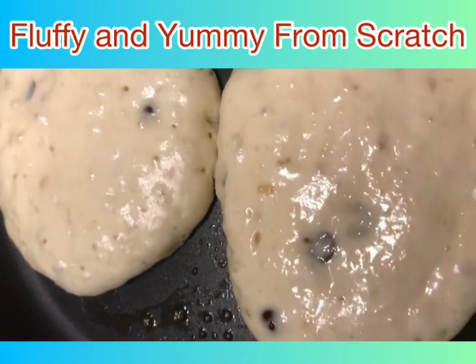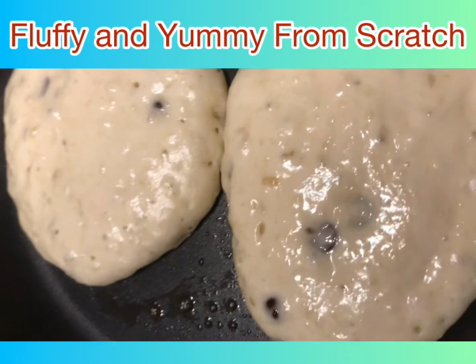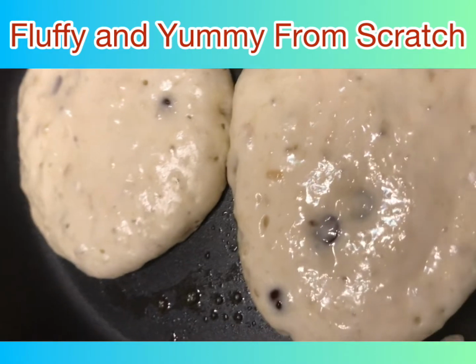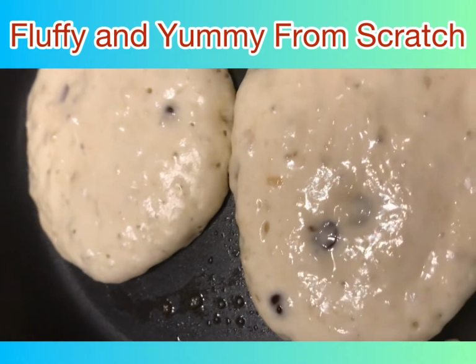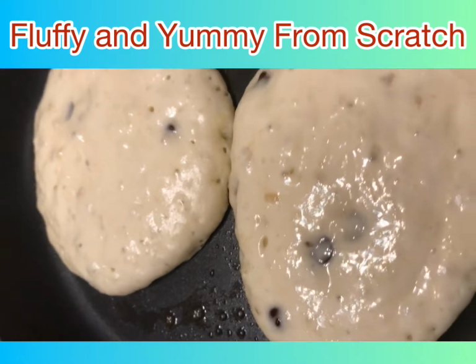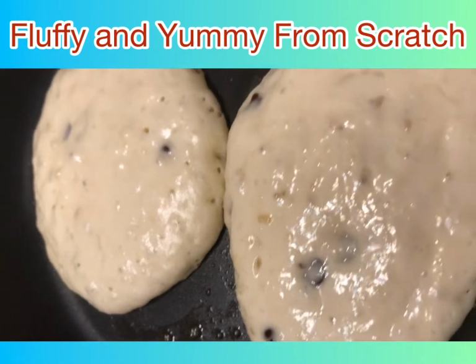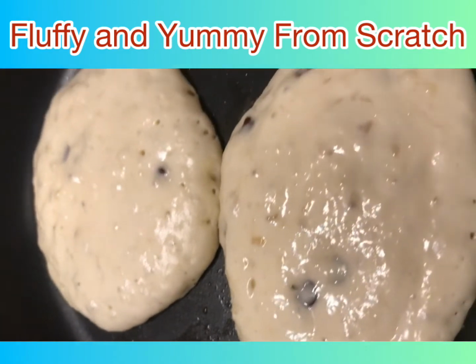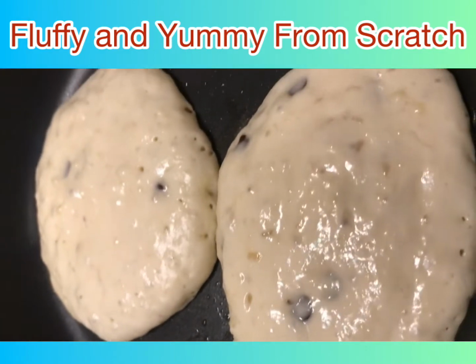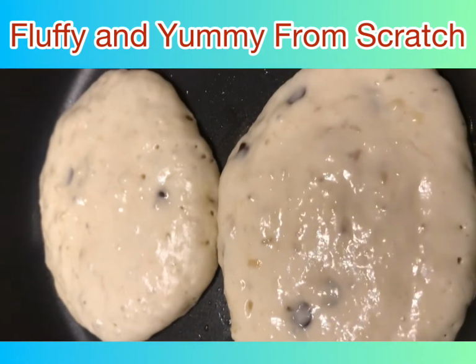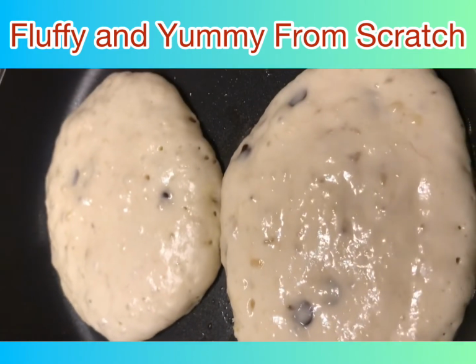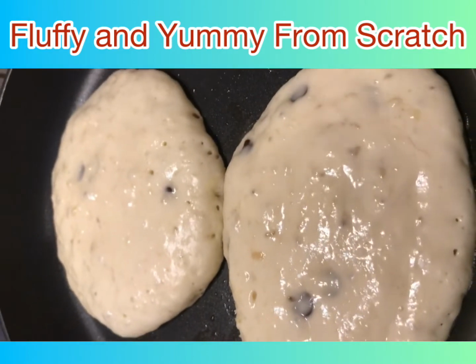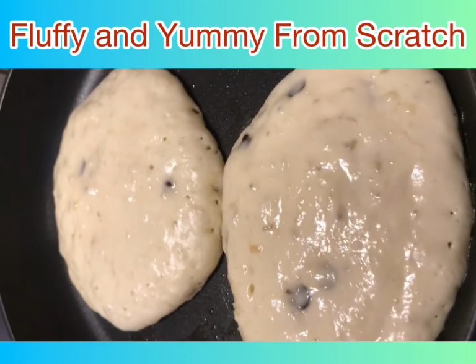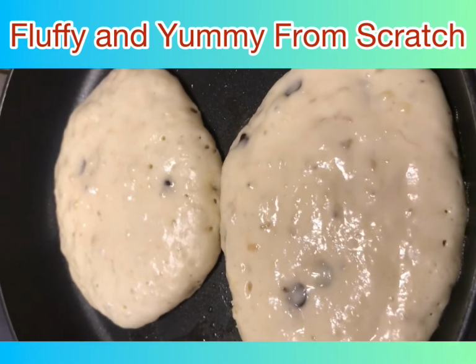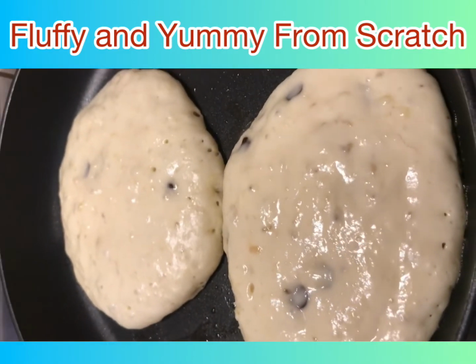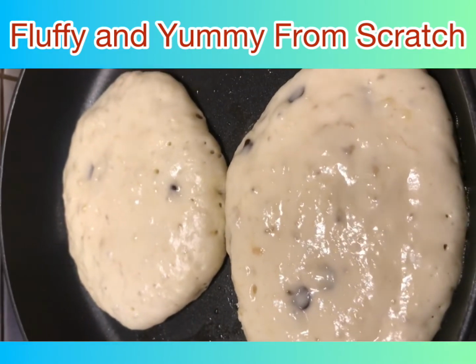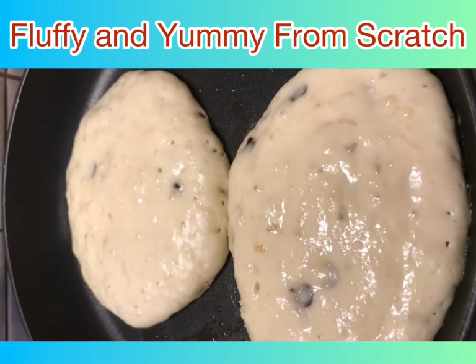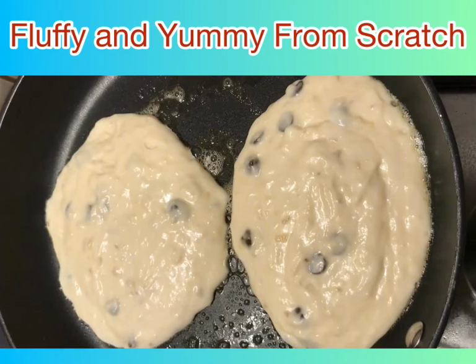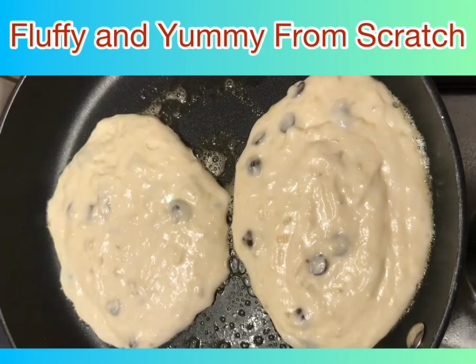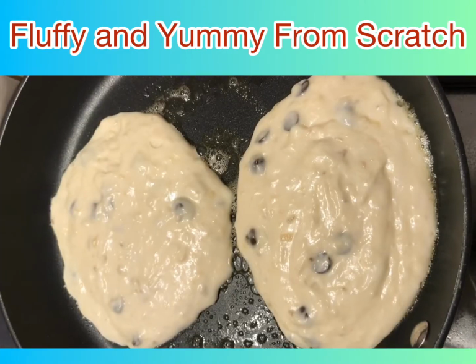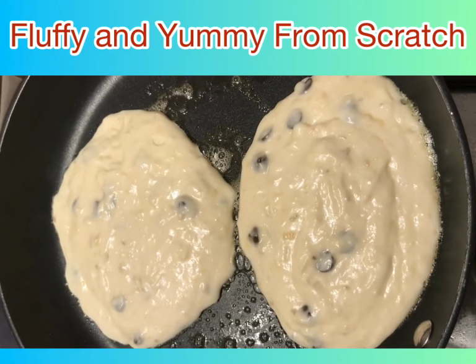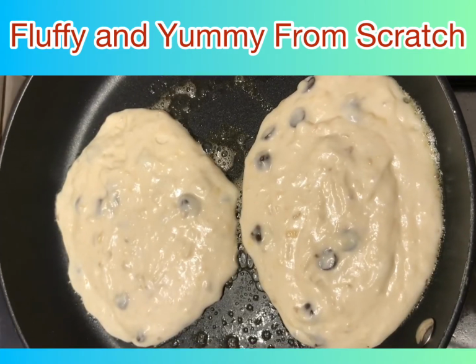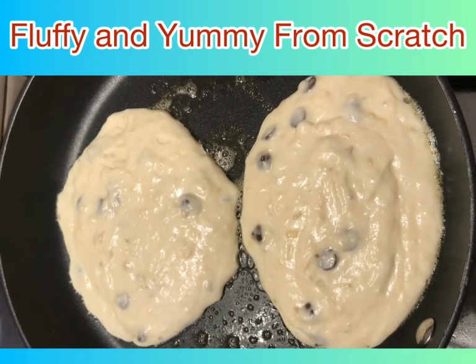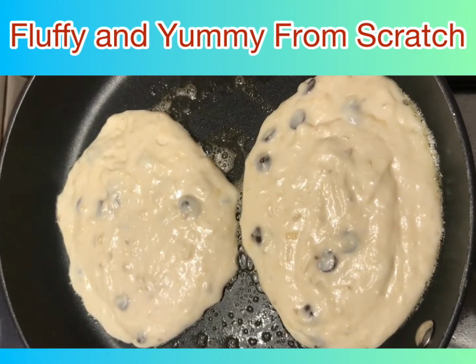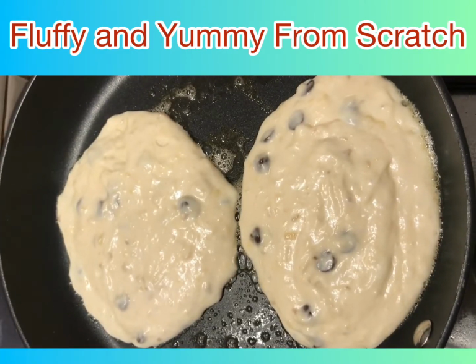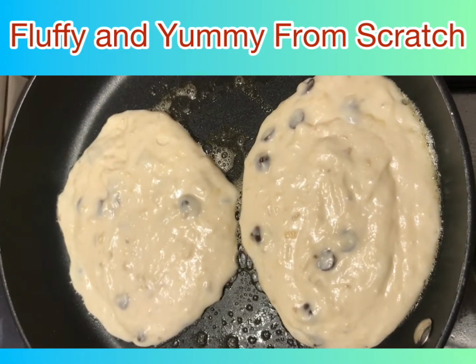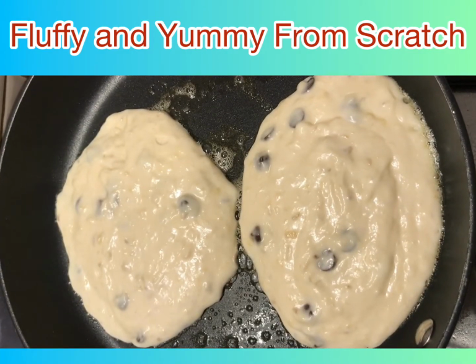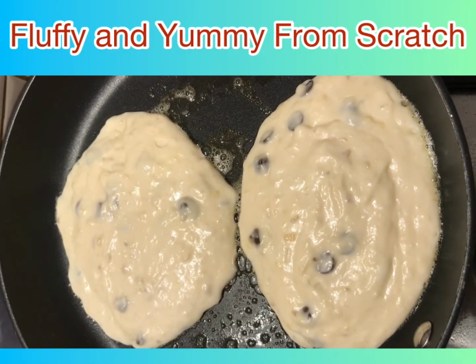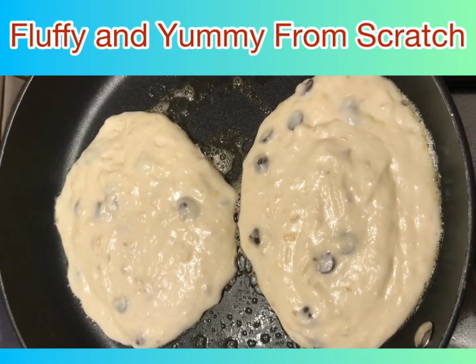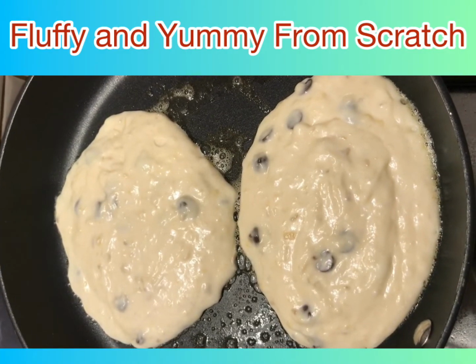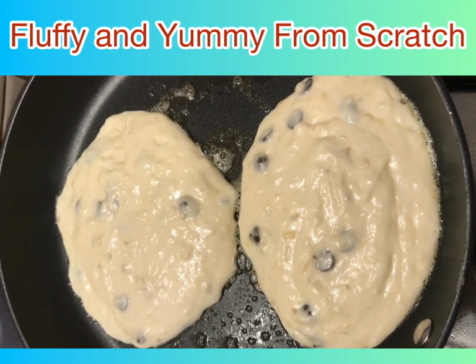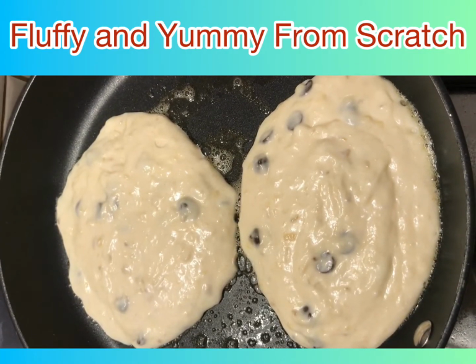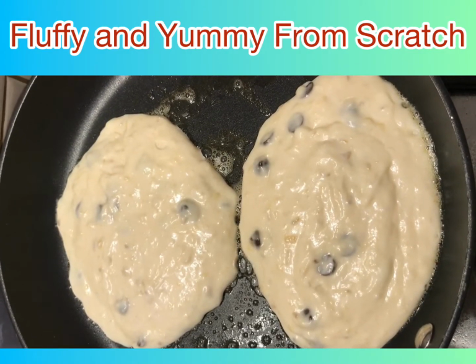Add a pinch of salt, two tablespoons of sour cream, and a cup of milk.